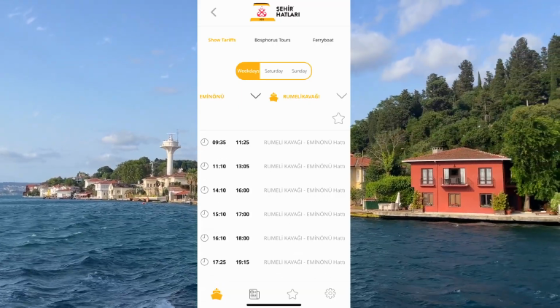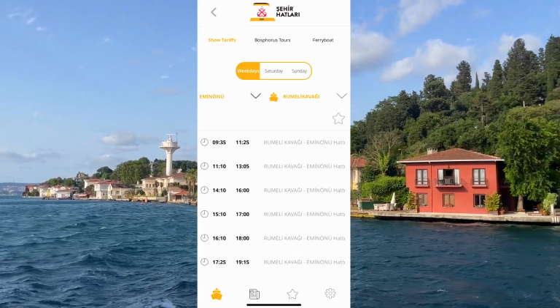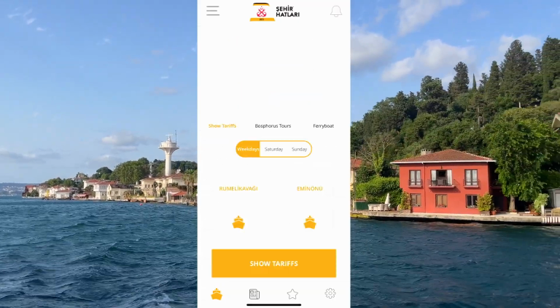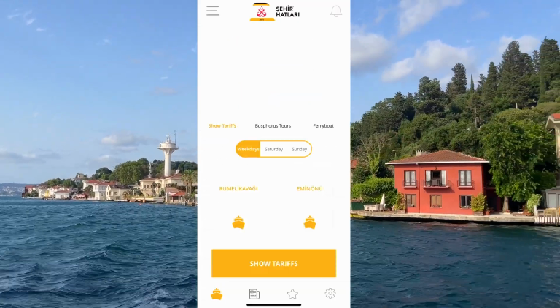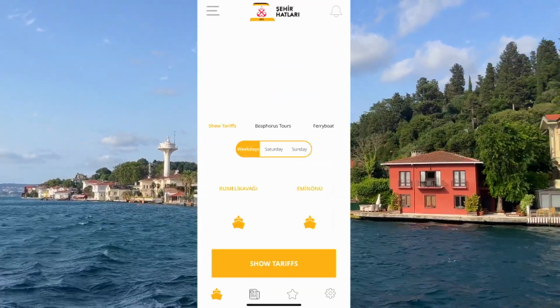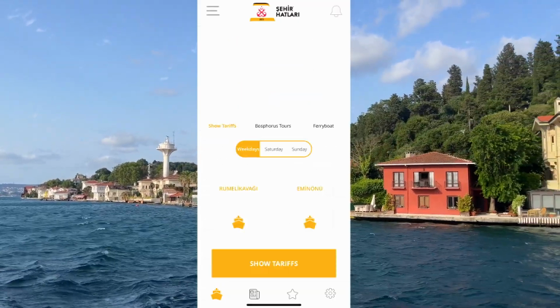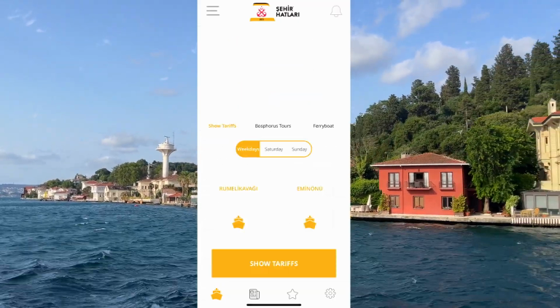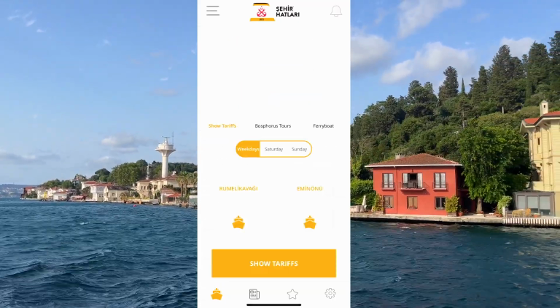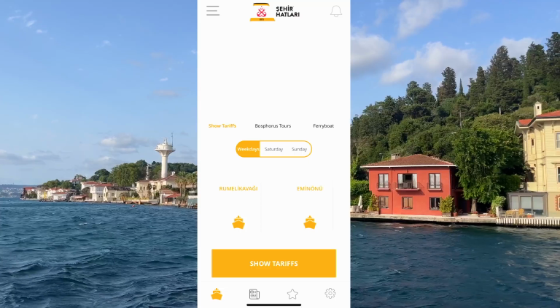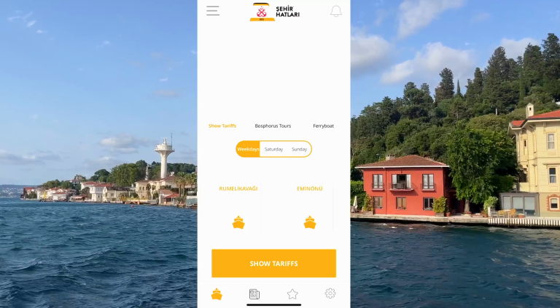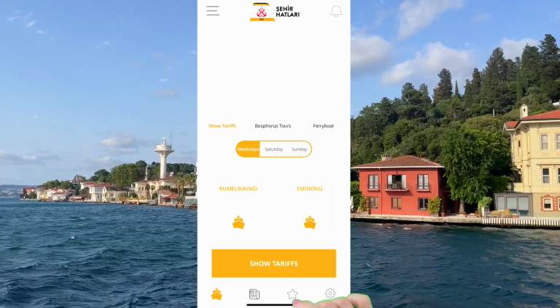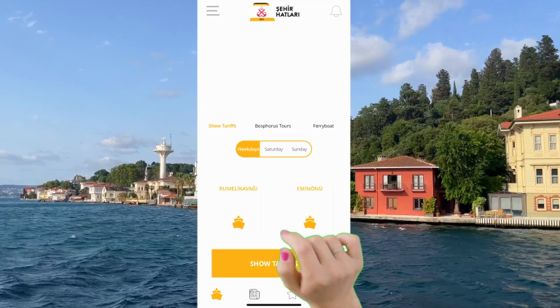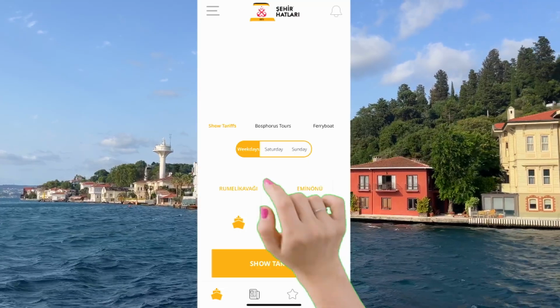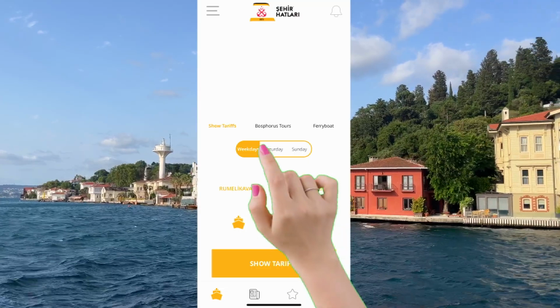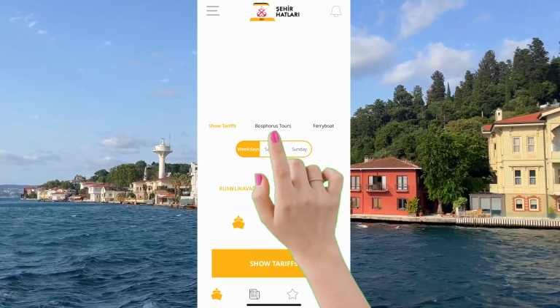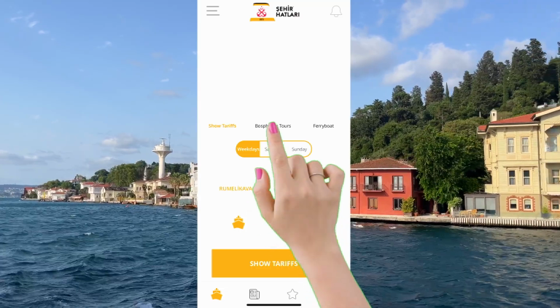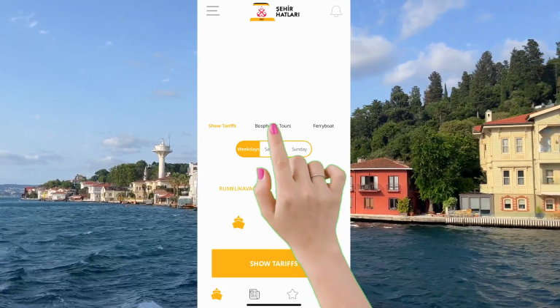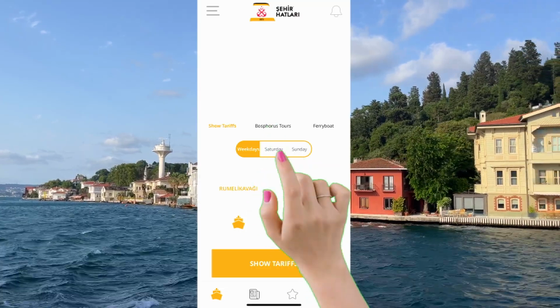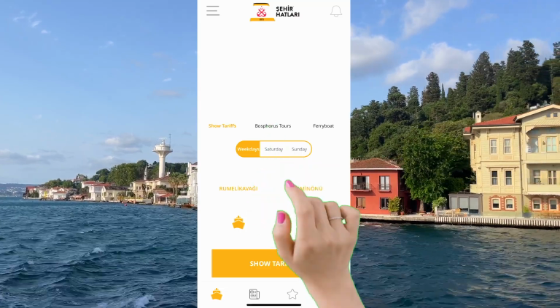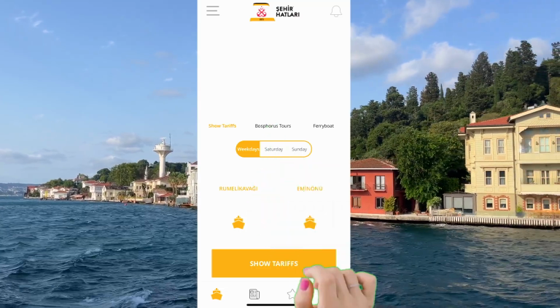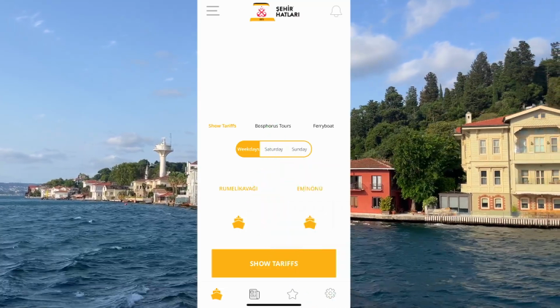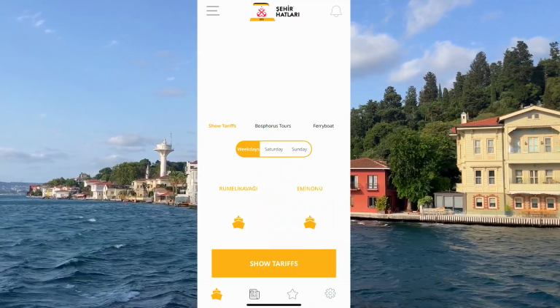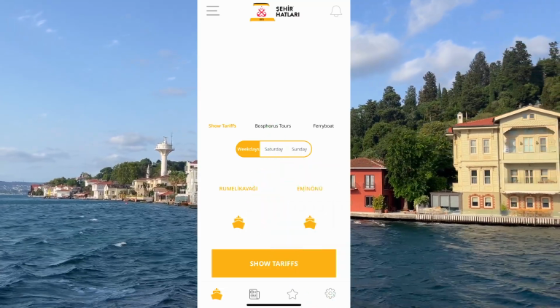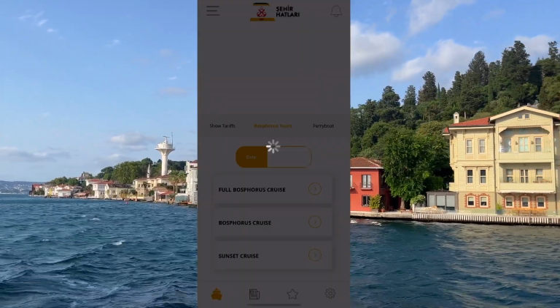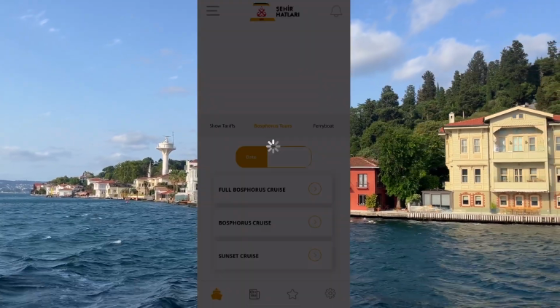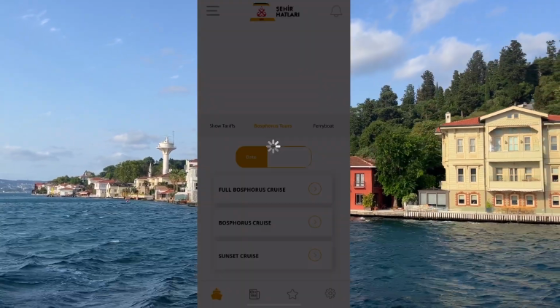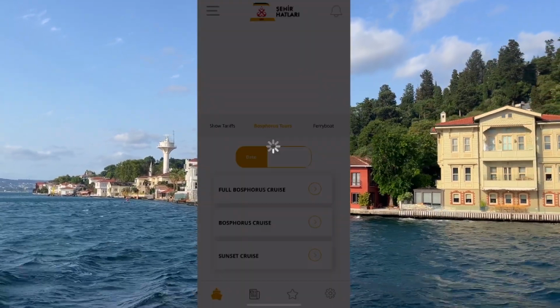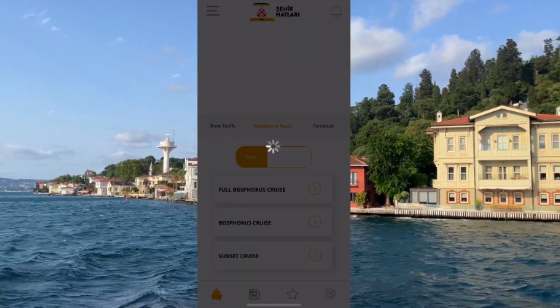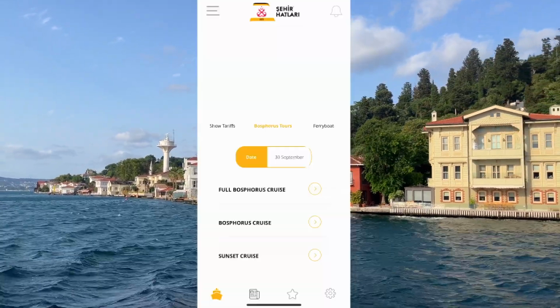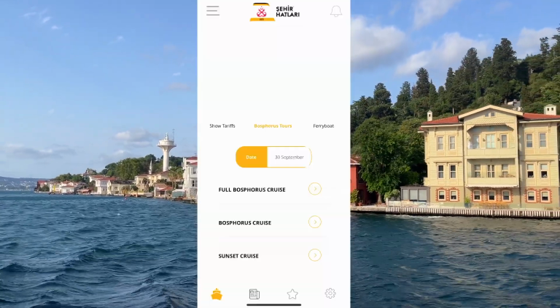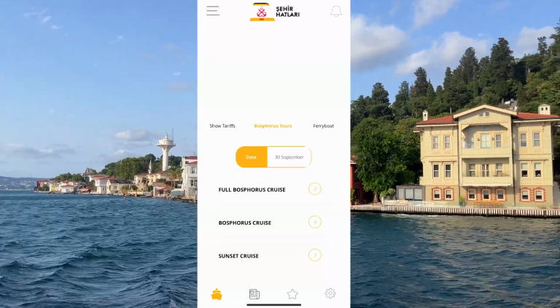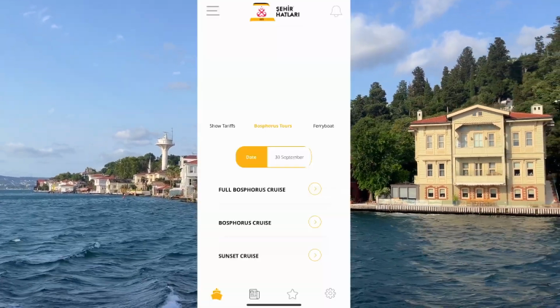With this application, you can also see the Bosphorus tours of the Istanbul Metropolitan Municipality.